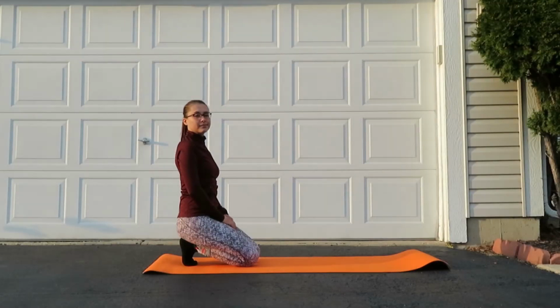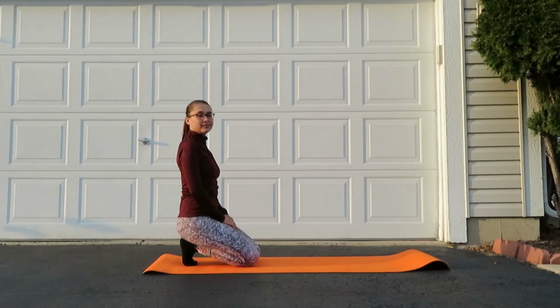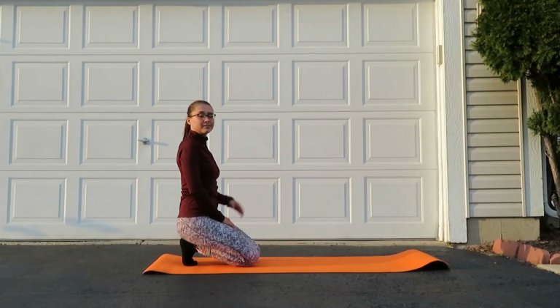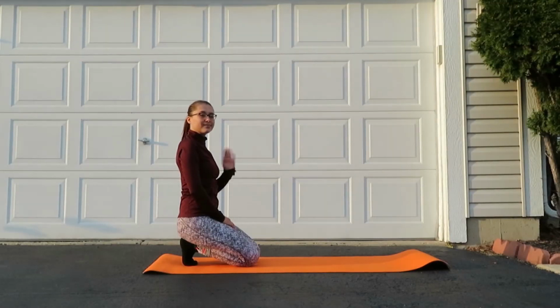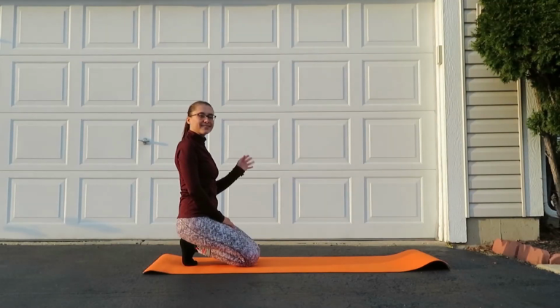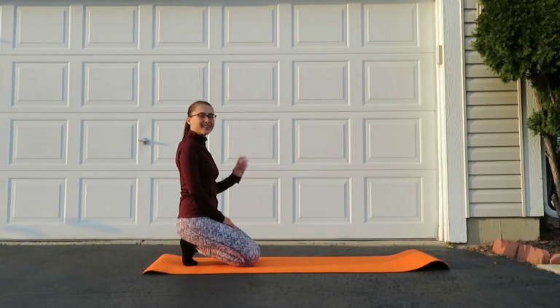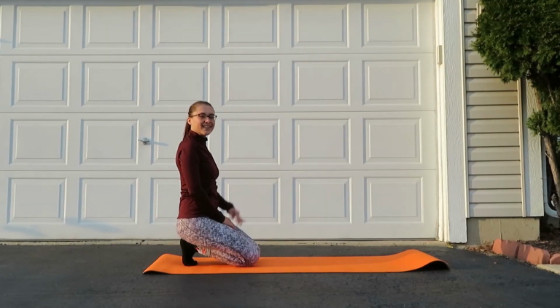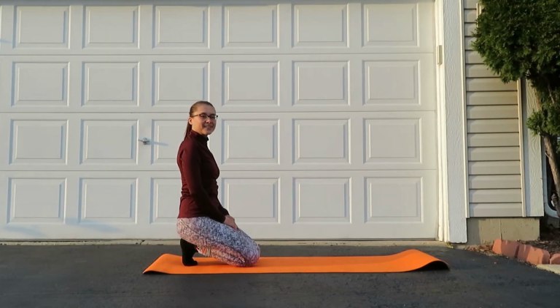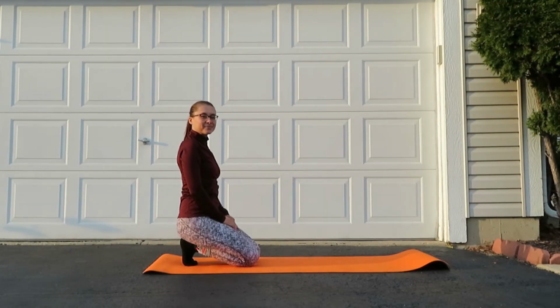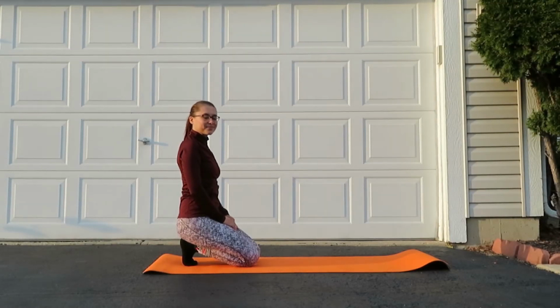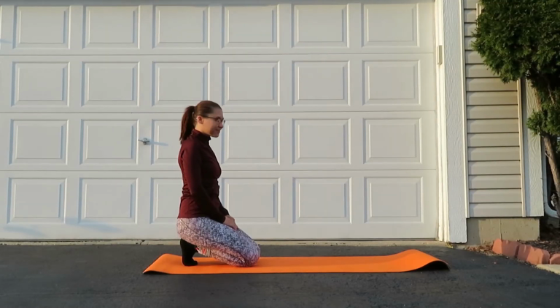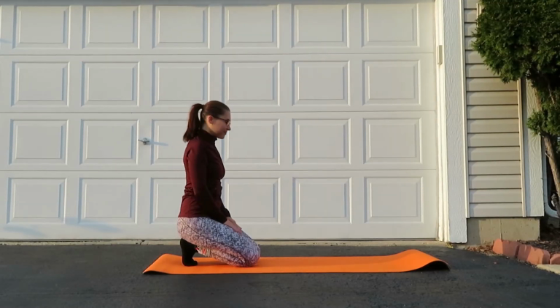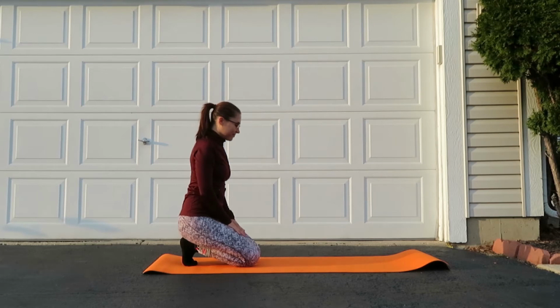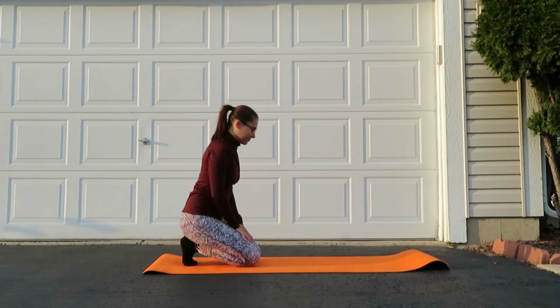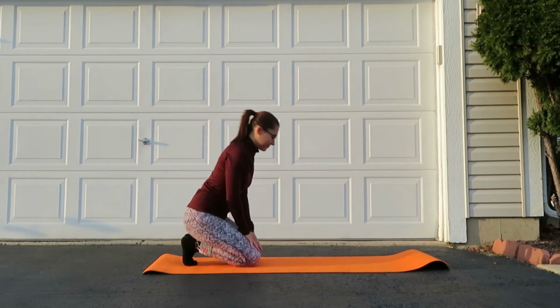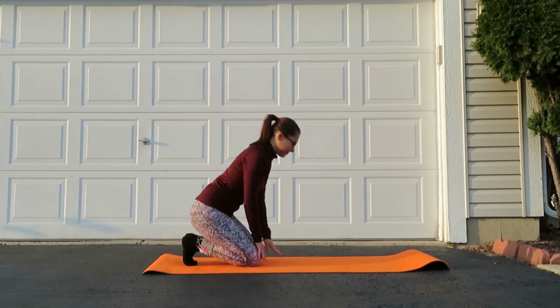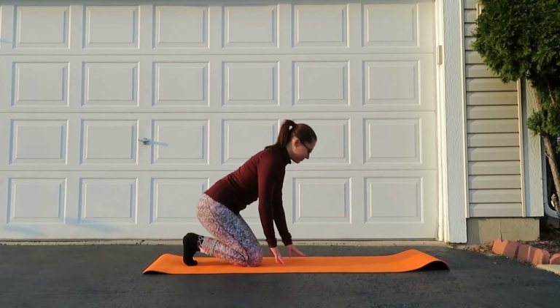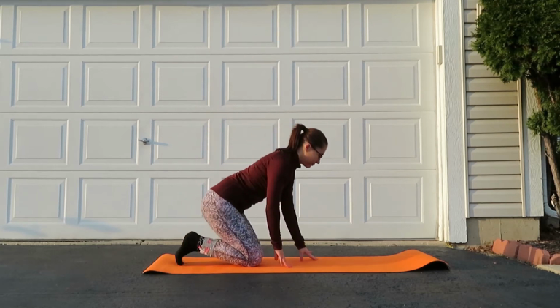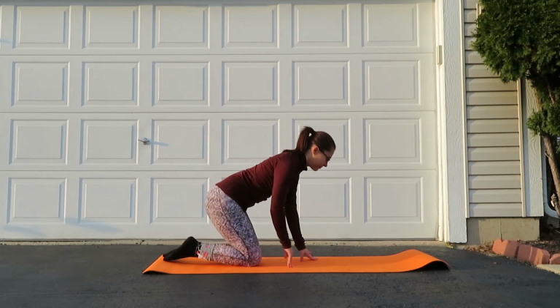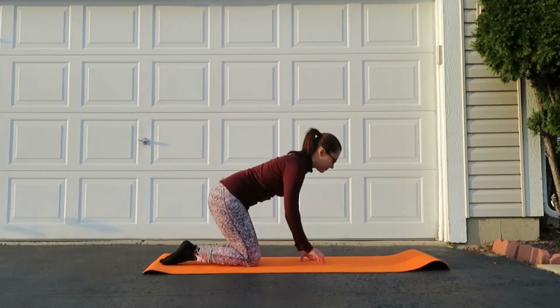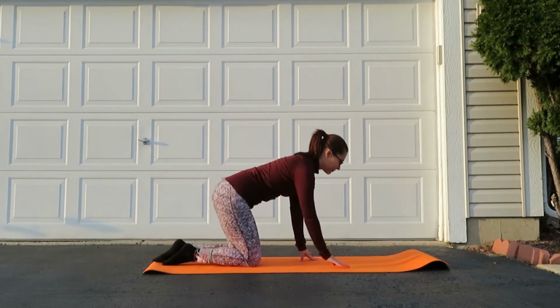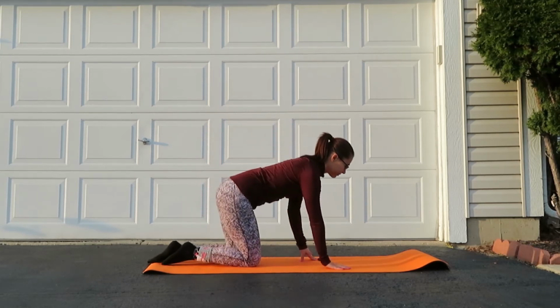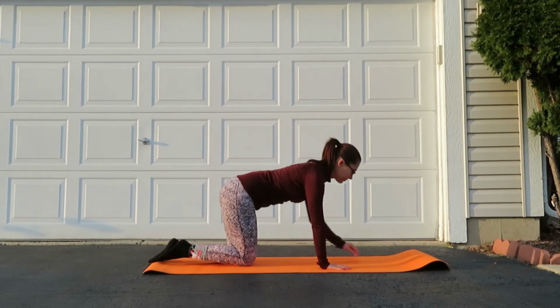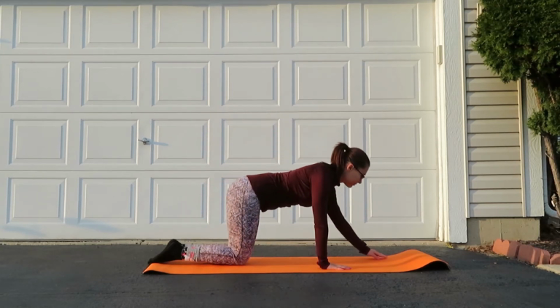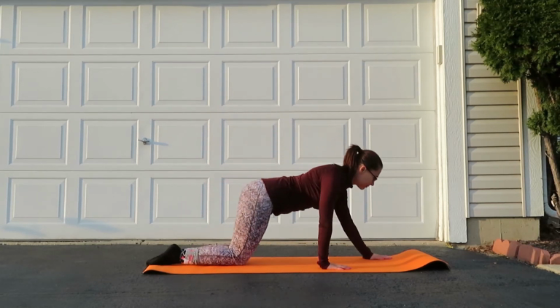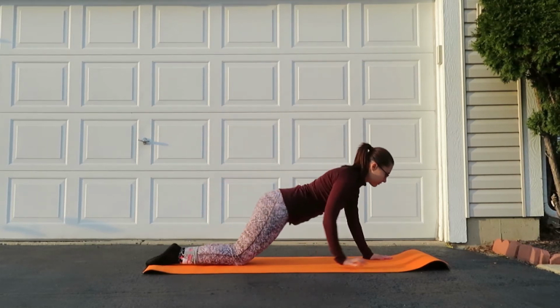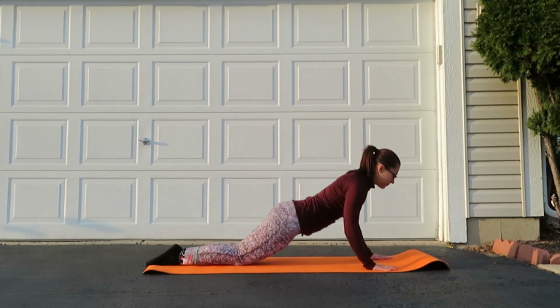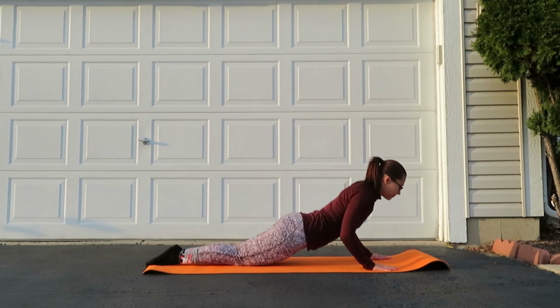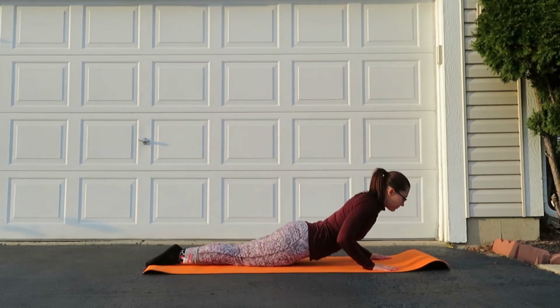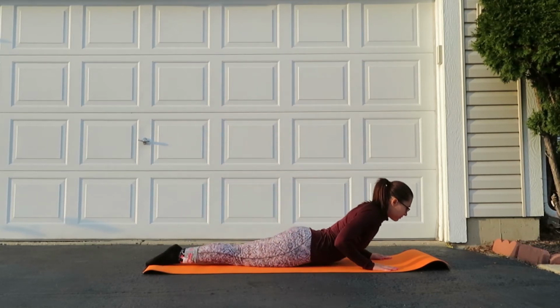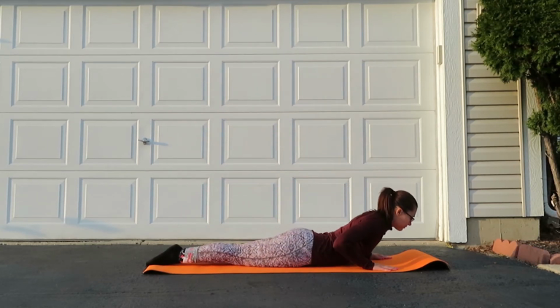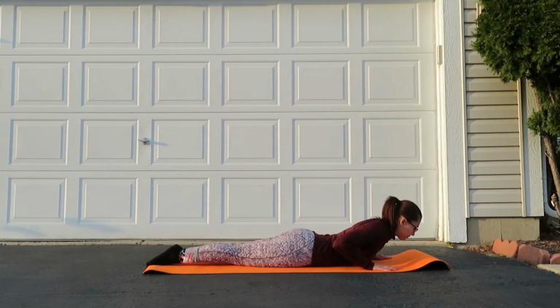Hey guys, happy day three of stretches. Let's do the shoulder stretch today — I will show you two ways you can do this pose.